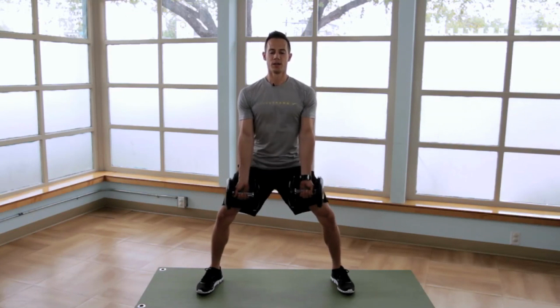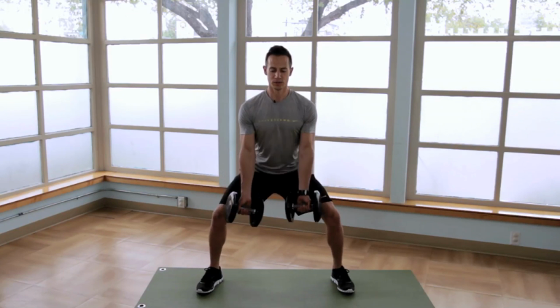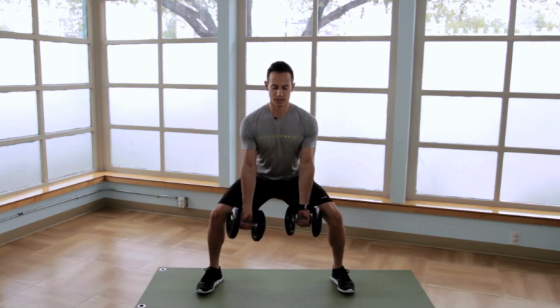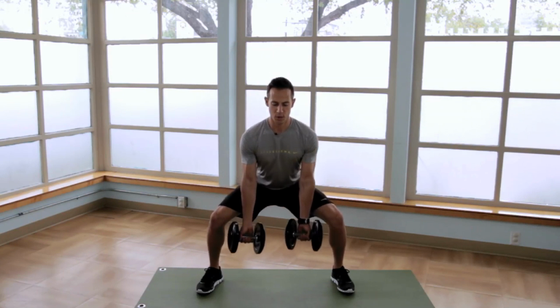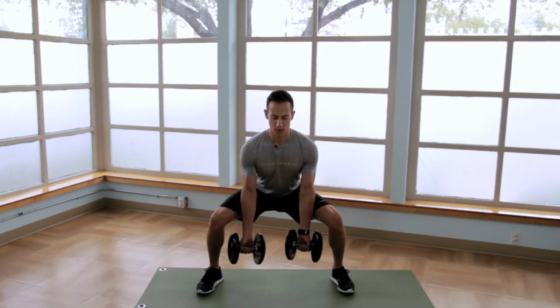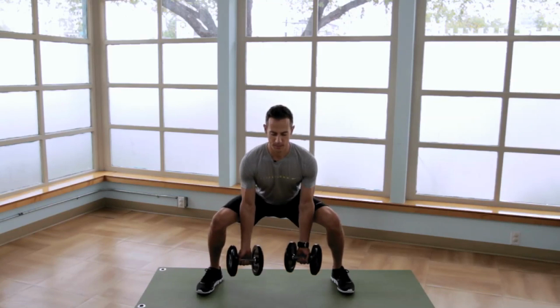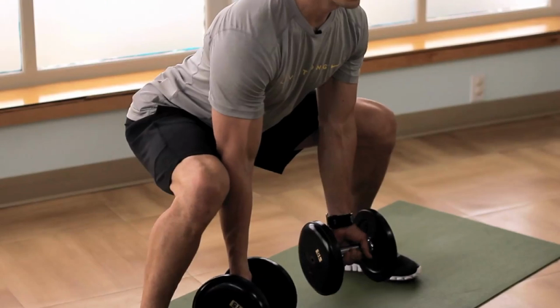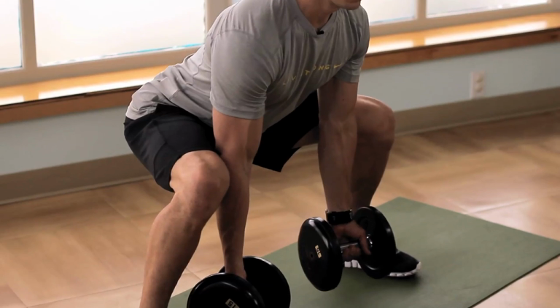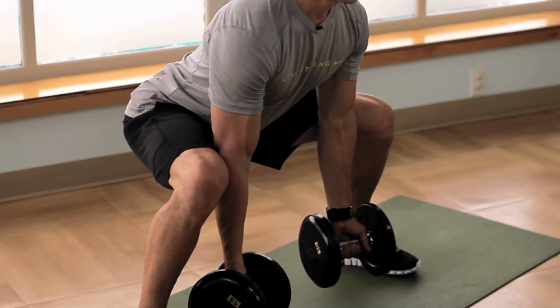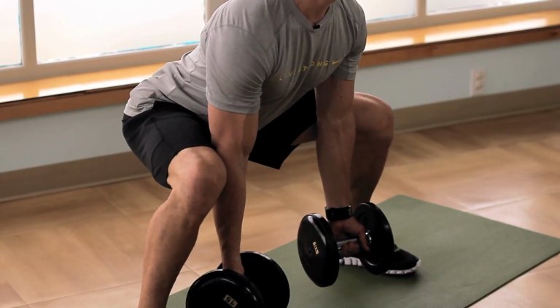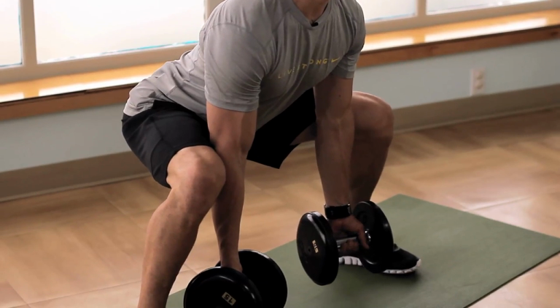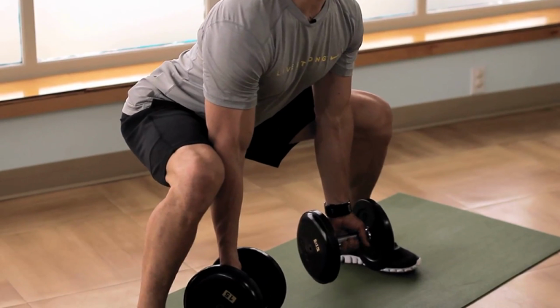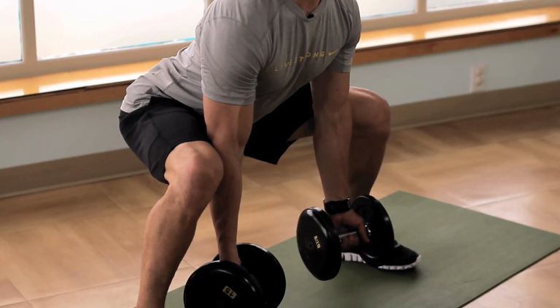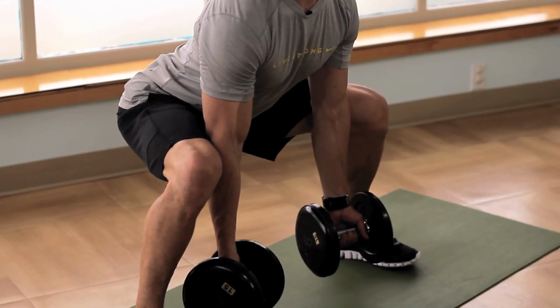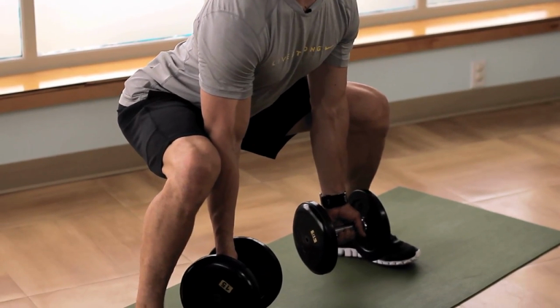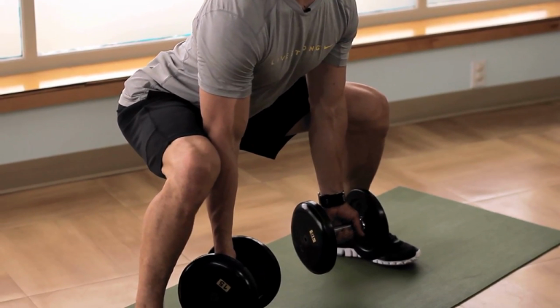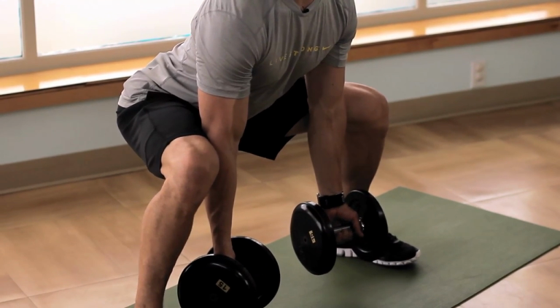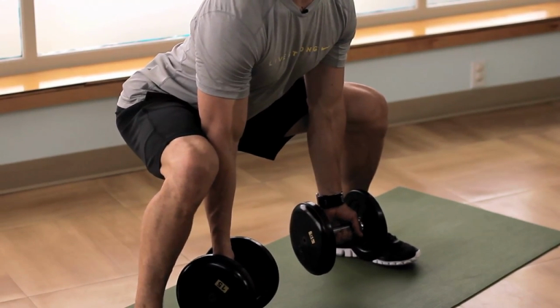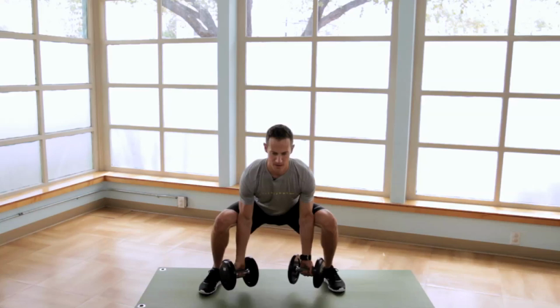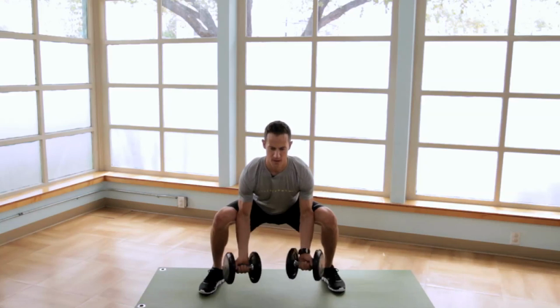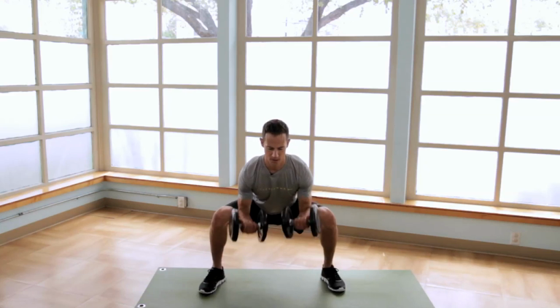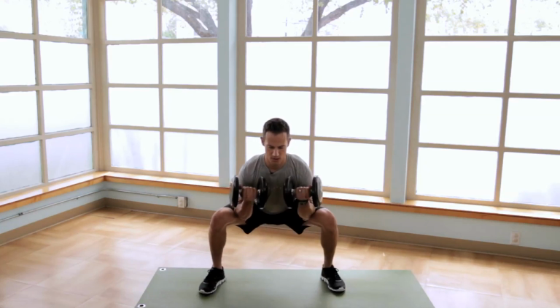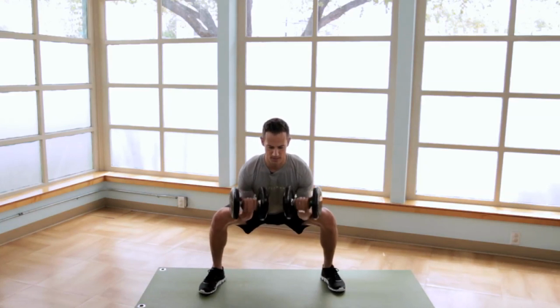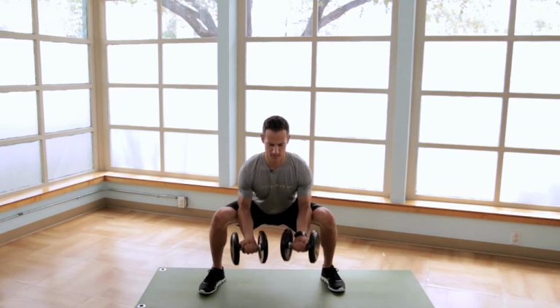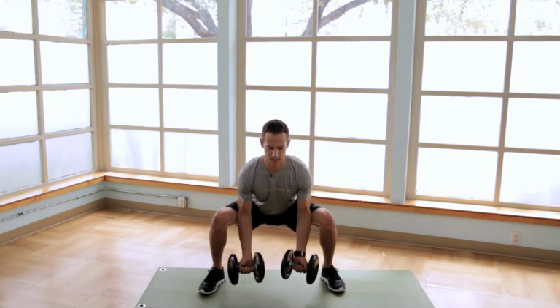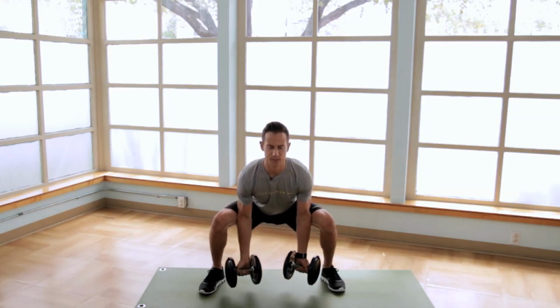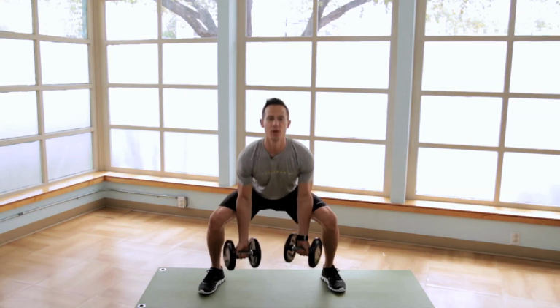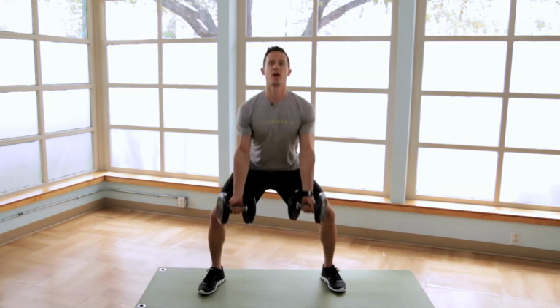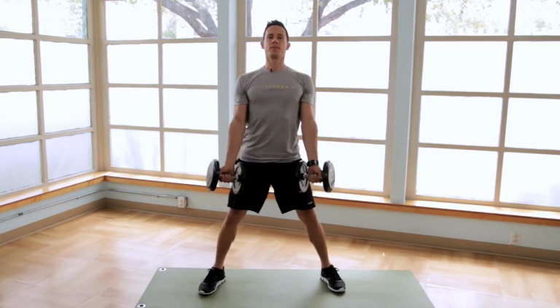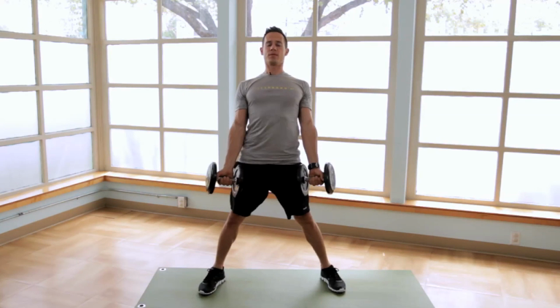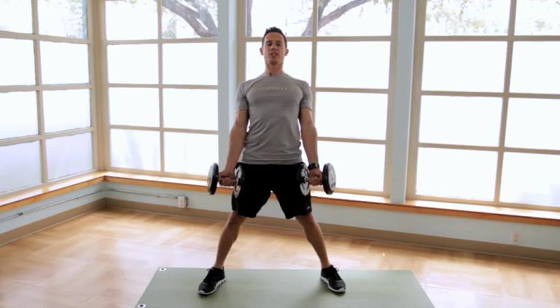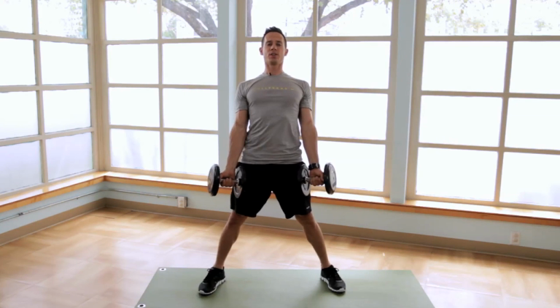Slowly lower, keep your chest up, abs in, curl and explode up finishing tall.